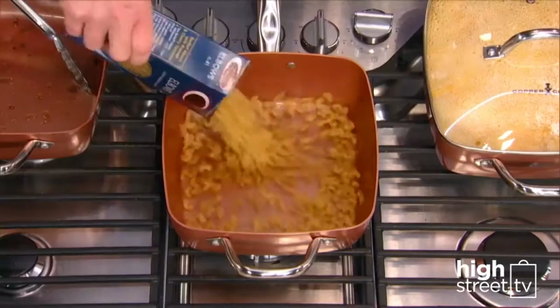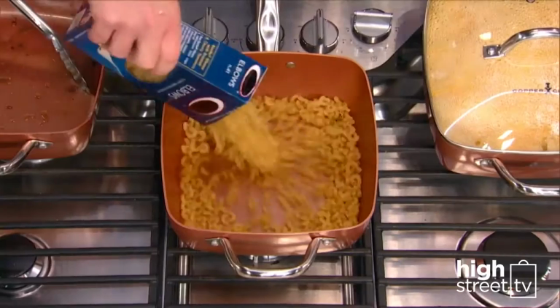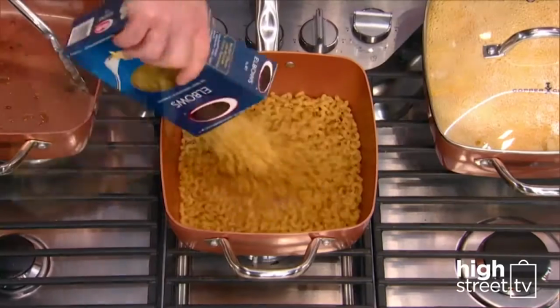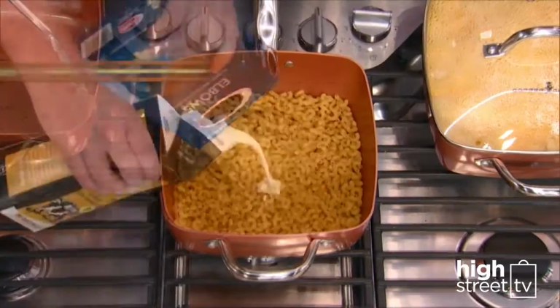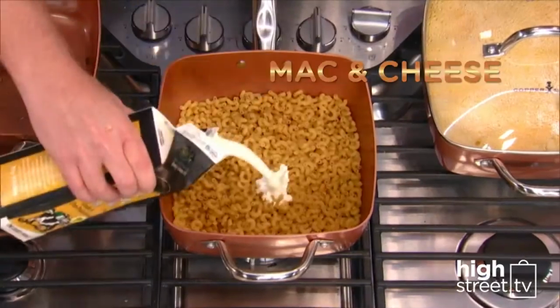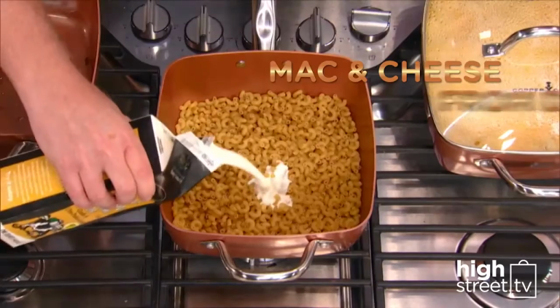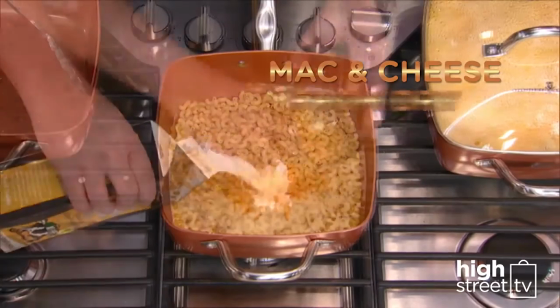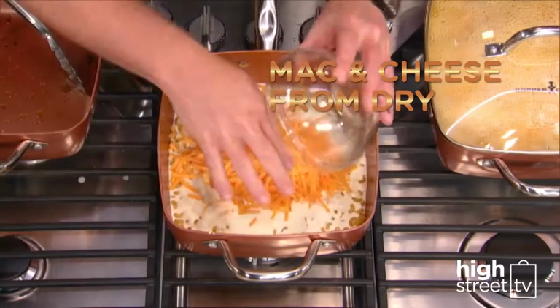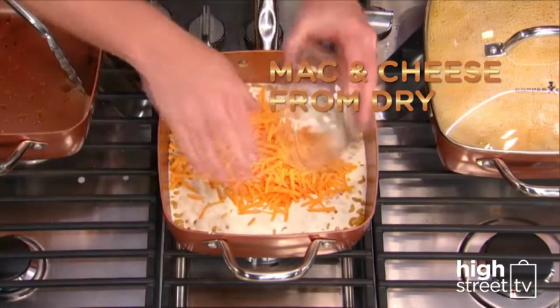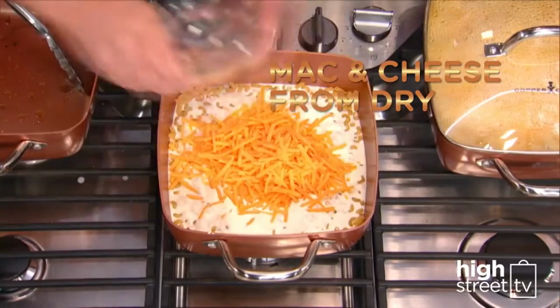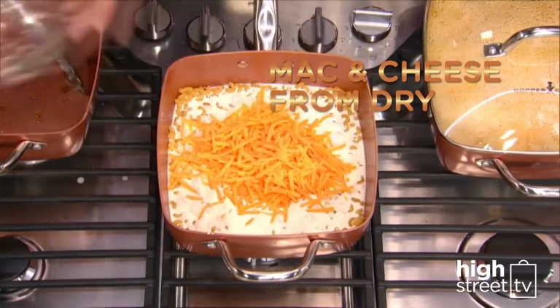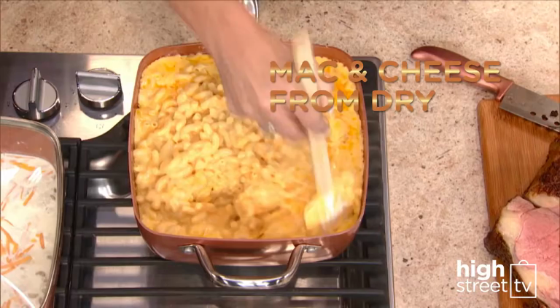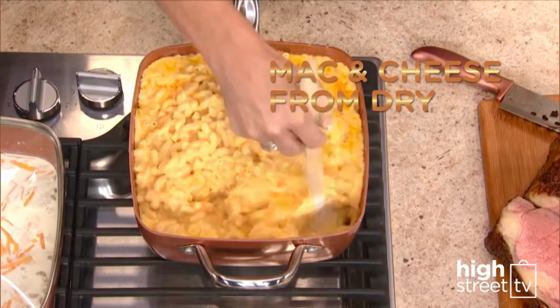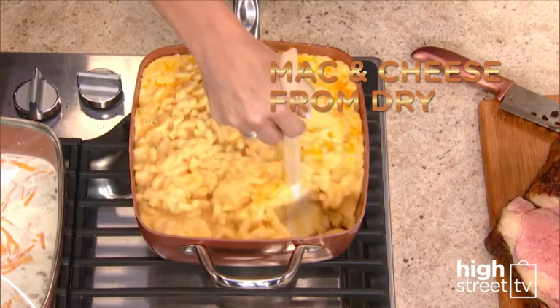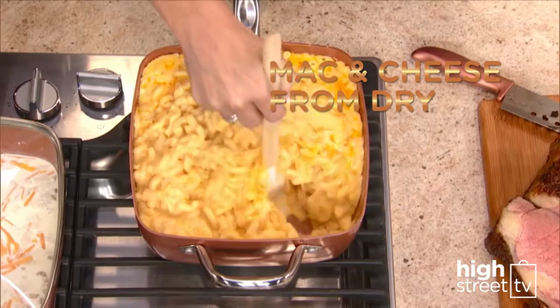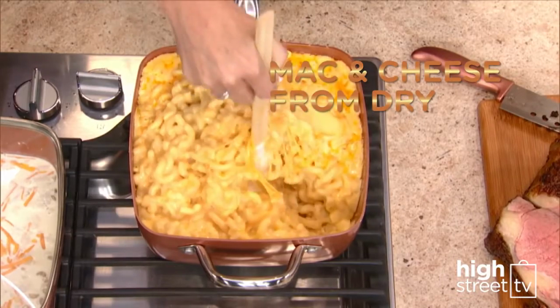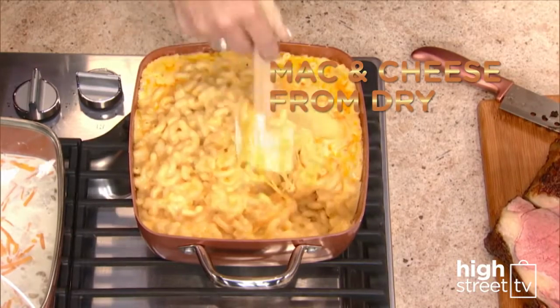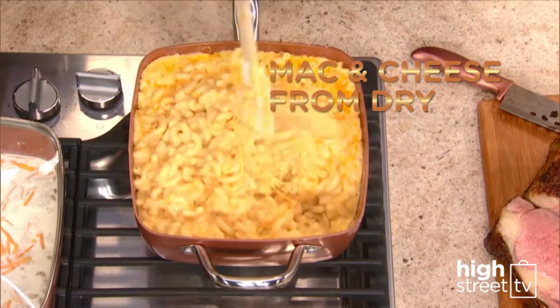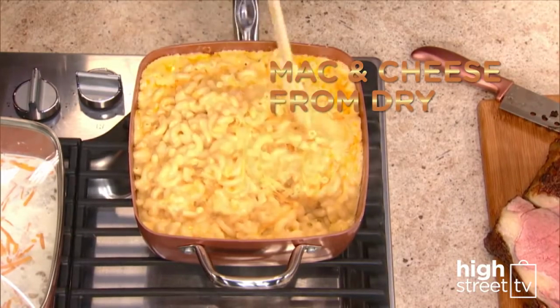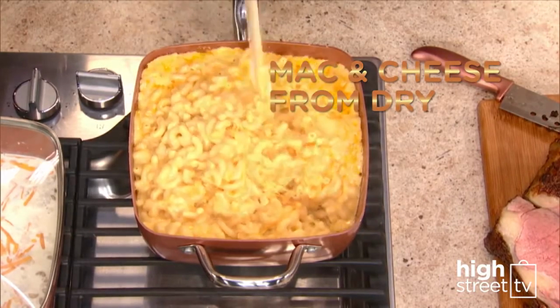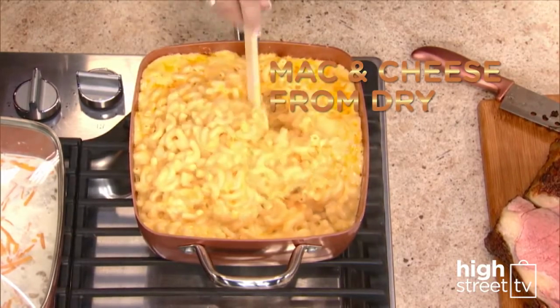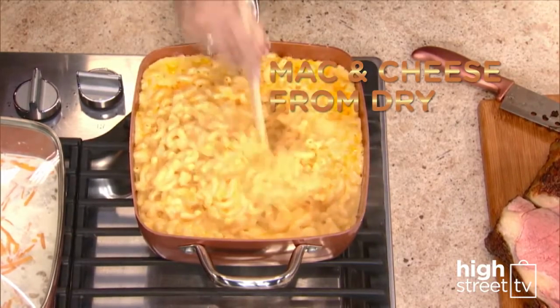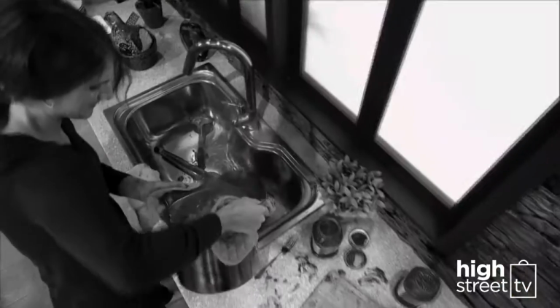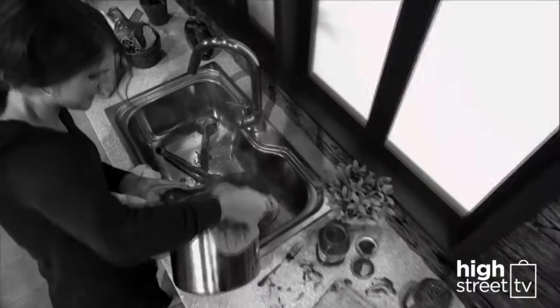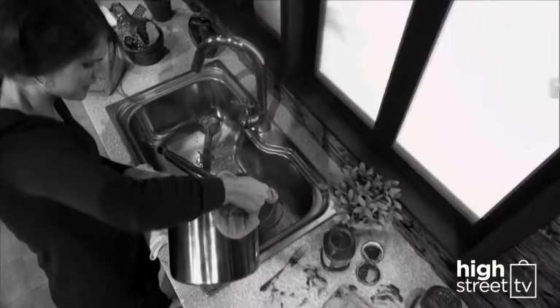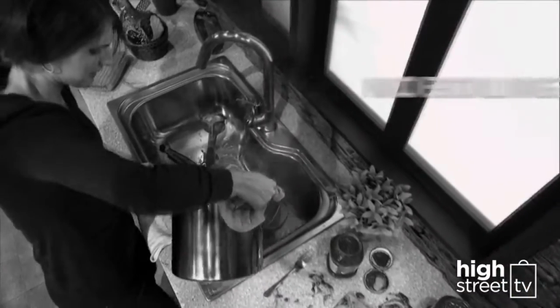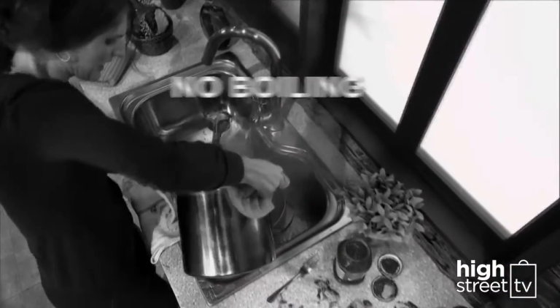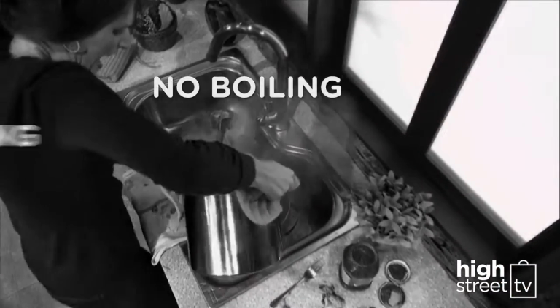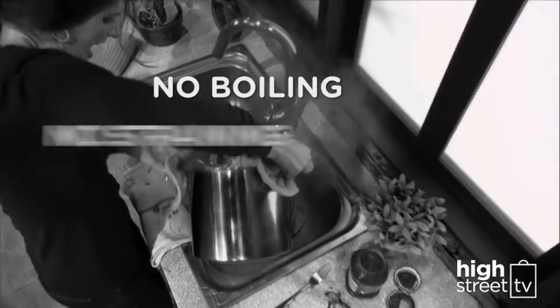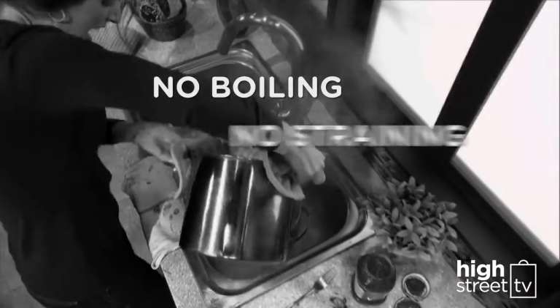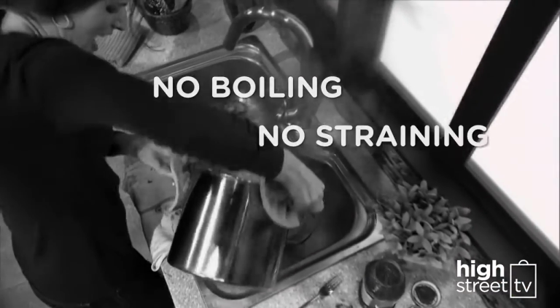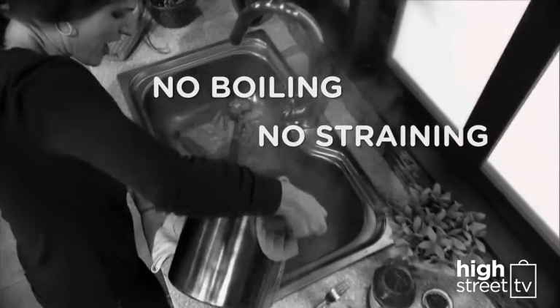Even cook mac and cheese from dry right in its own sauce. Delicious! No more boiling and straining.